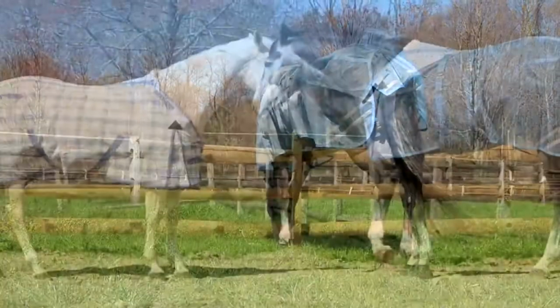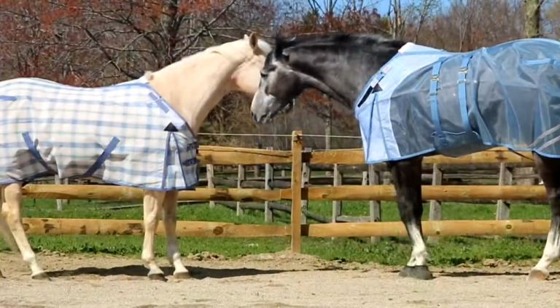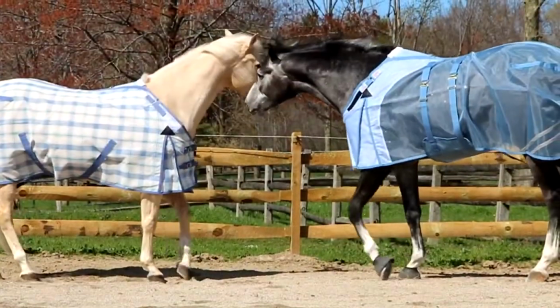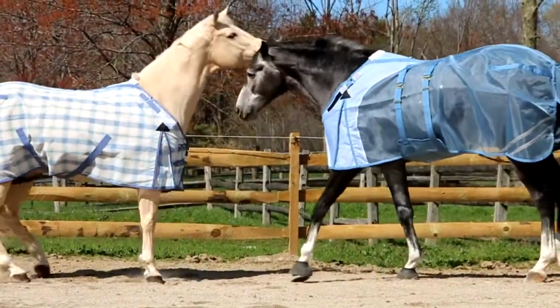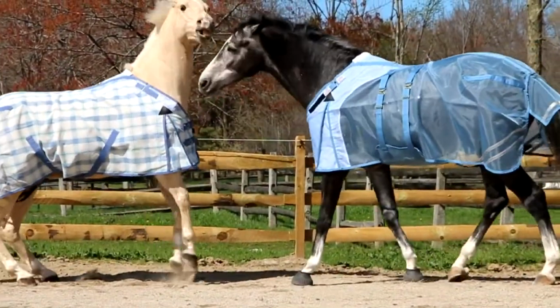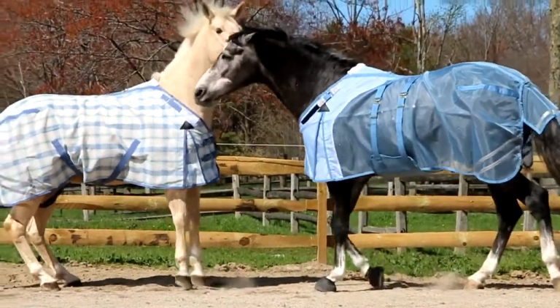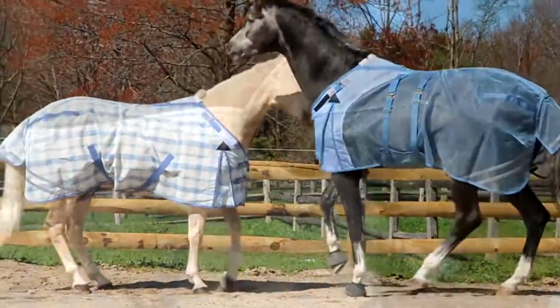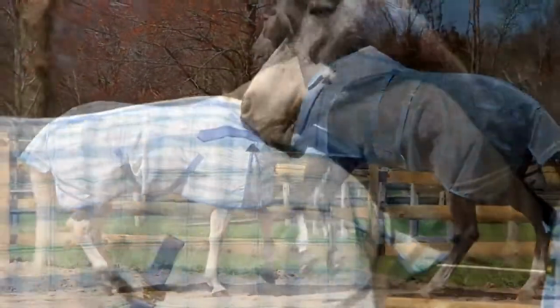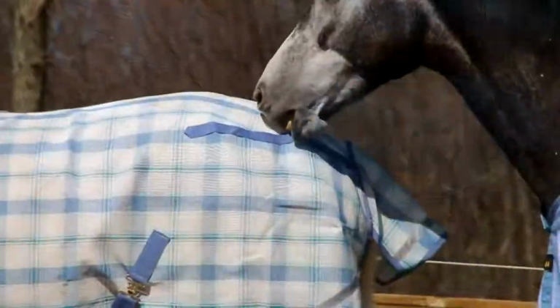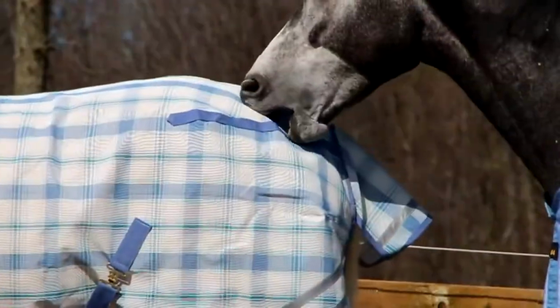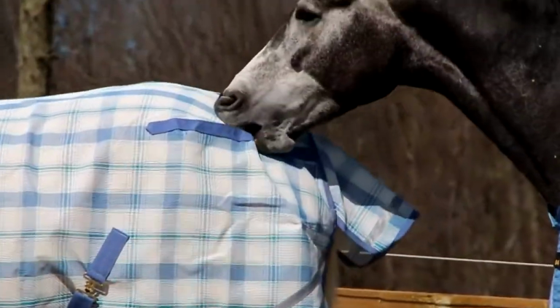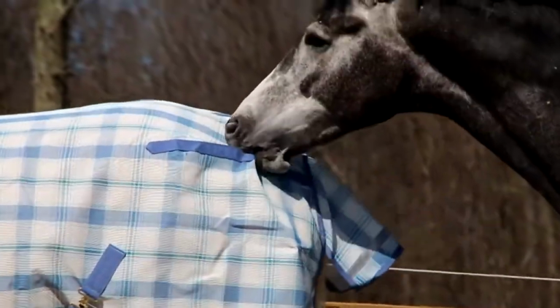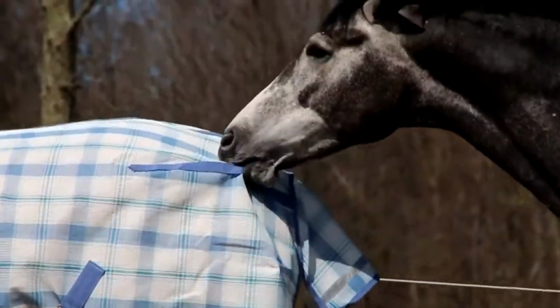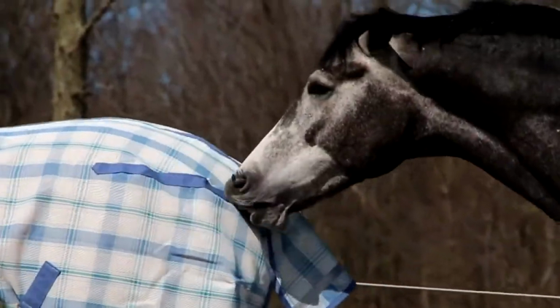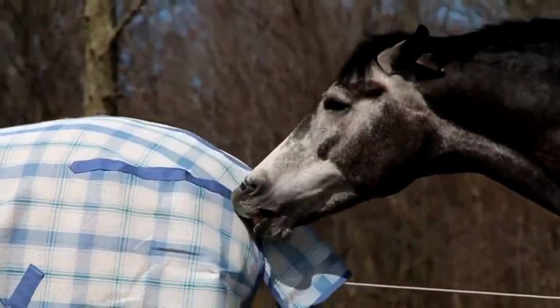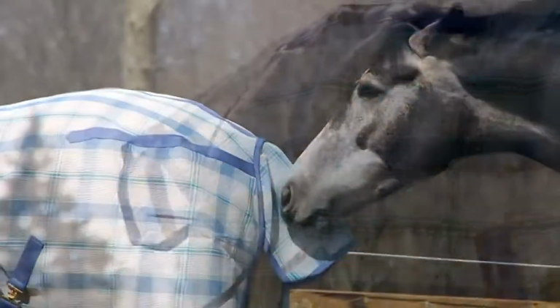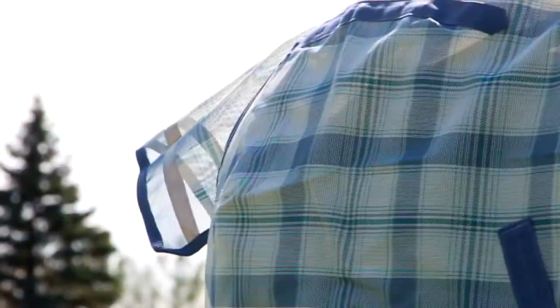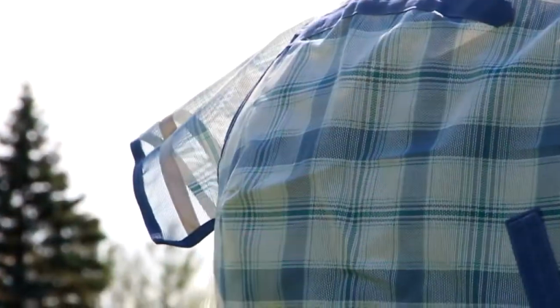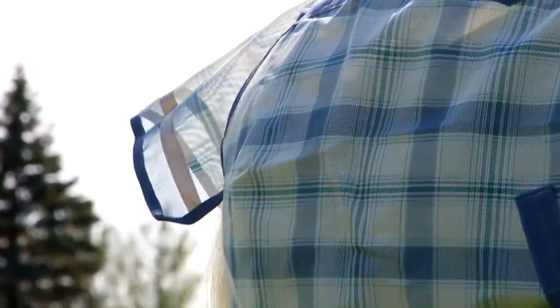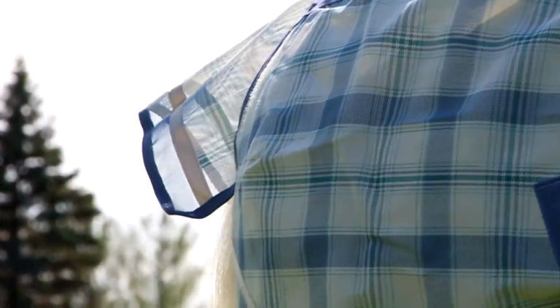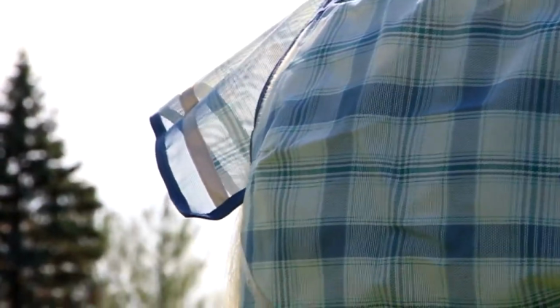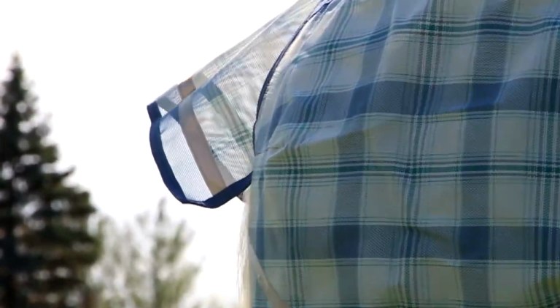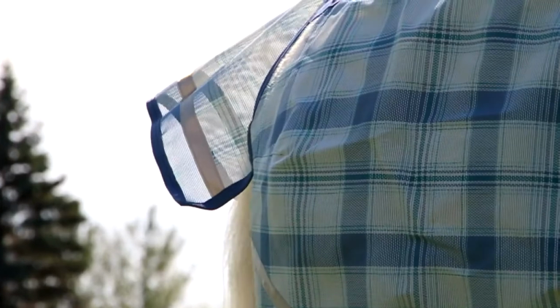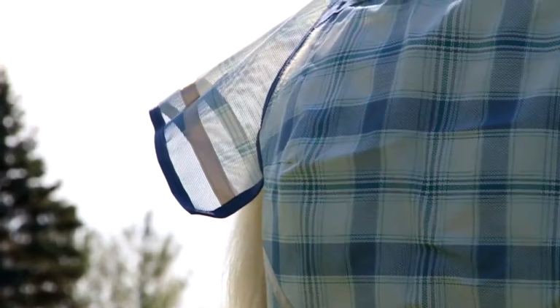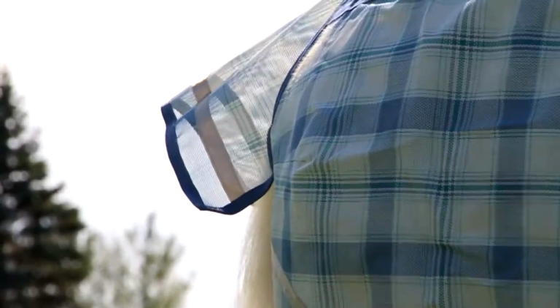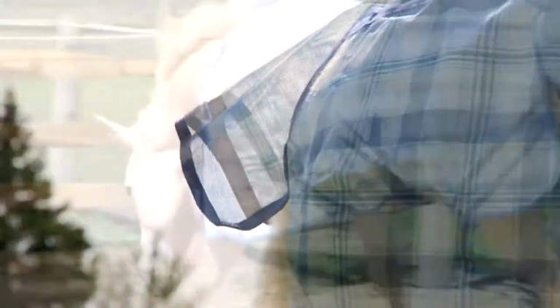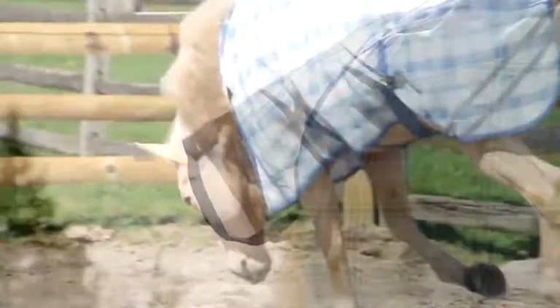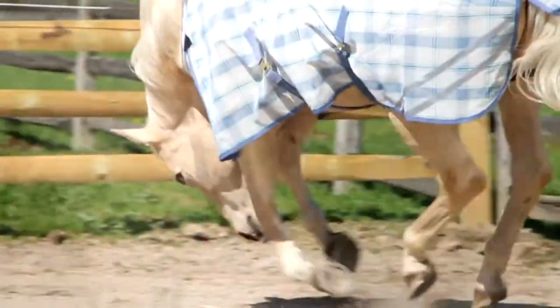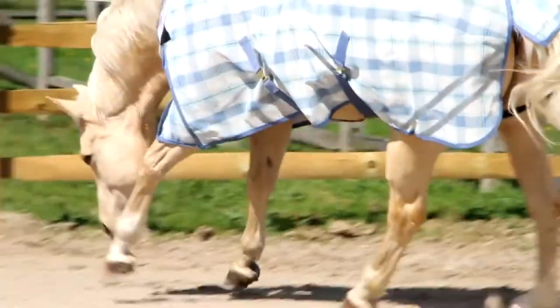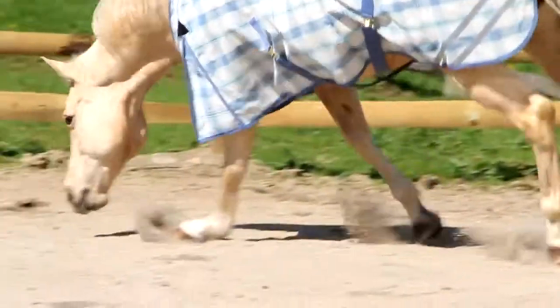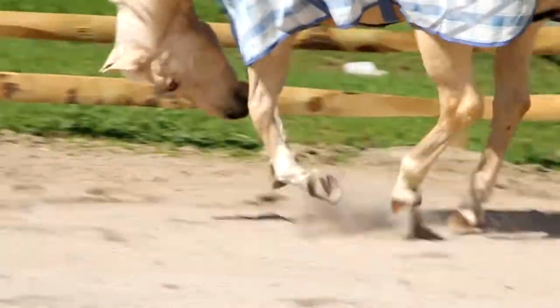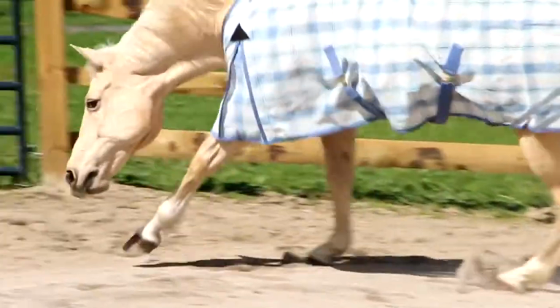If your horse is tough in turnout and needs an extra durable fly sheet, consider a thick polyvinyl material that will stand up to even the roughest of play.